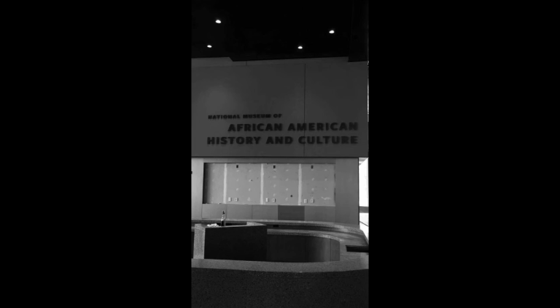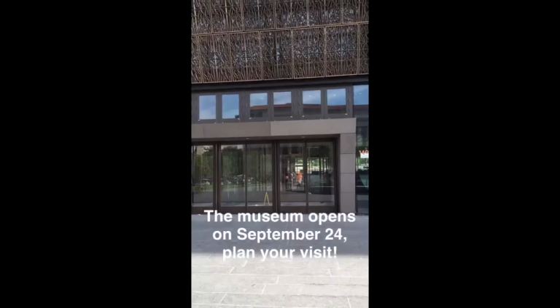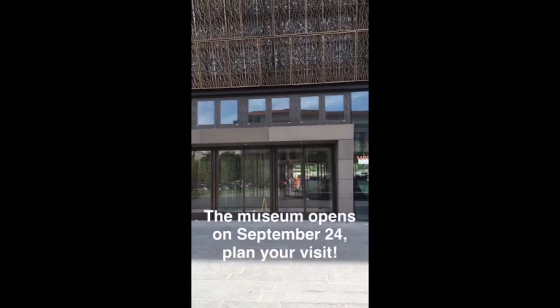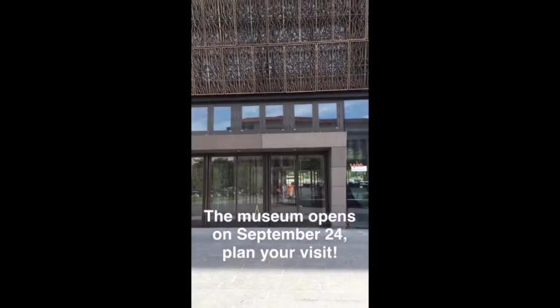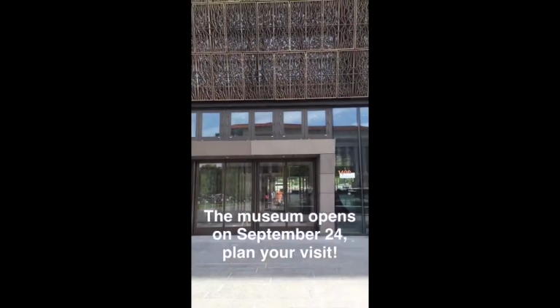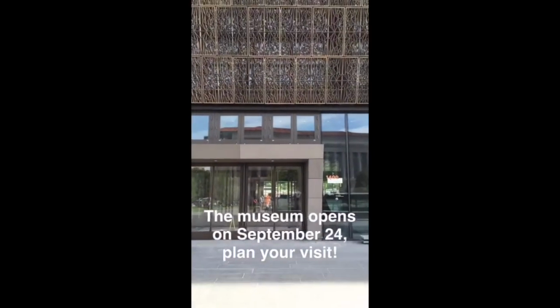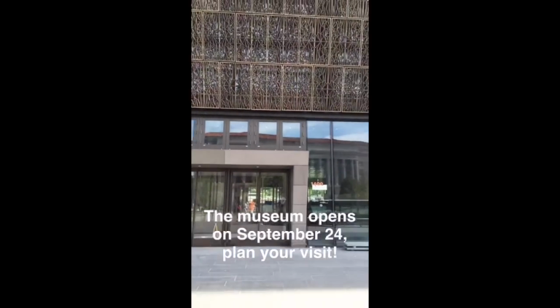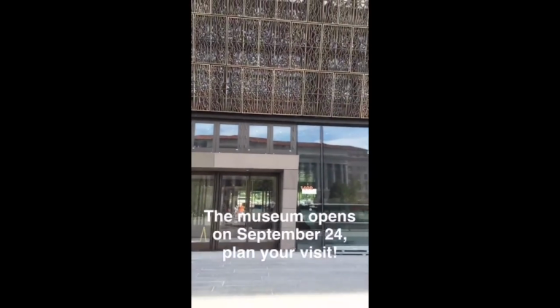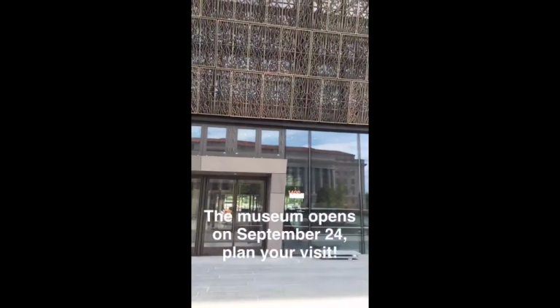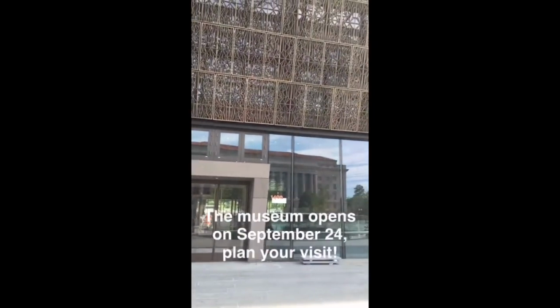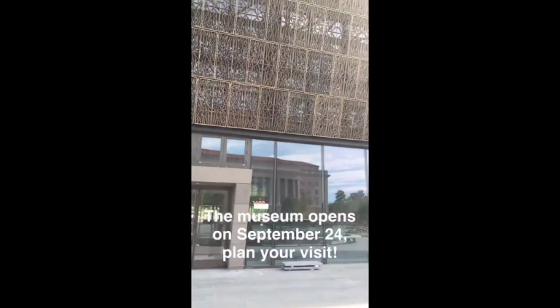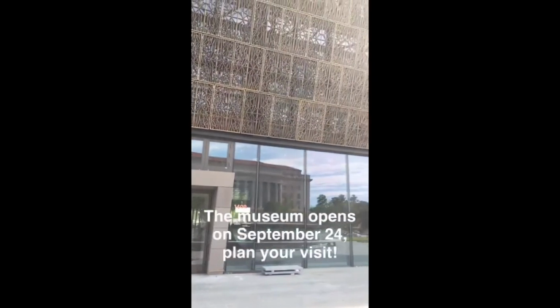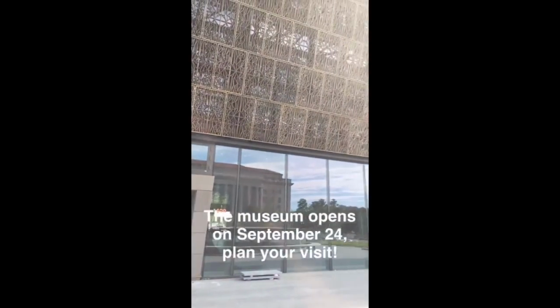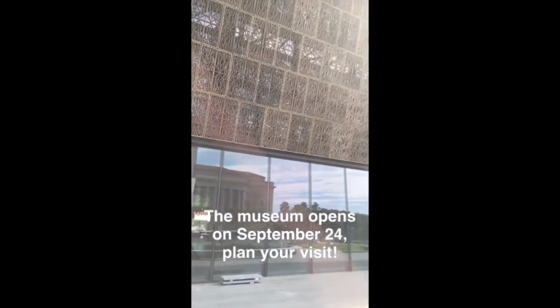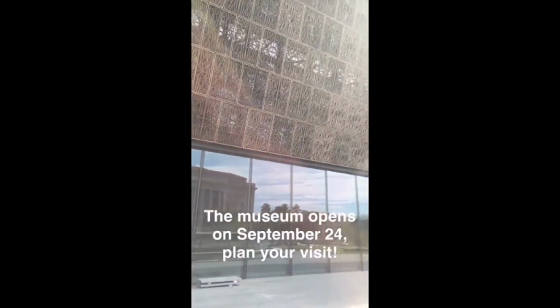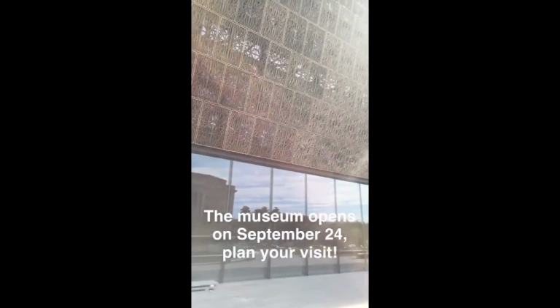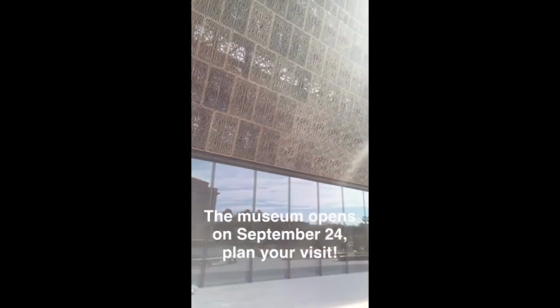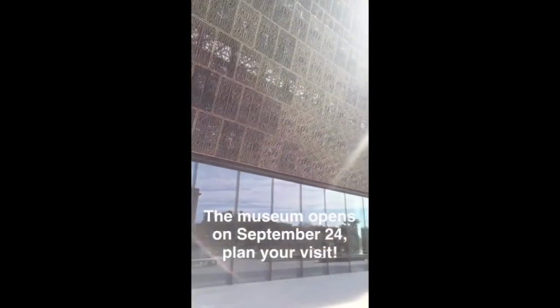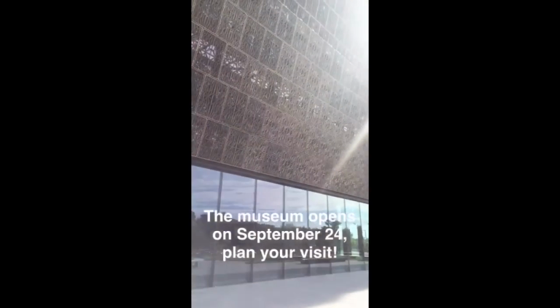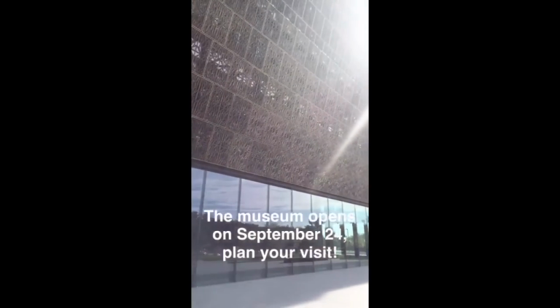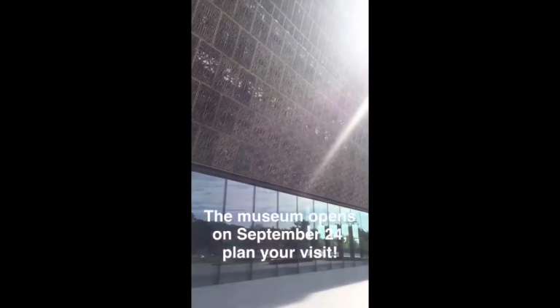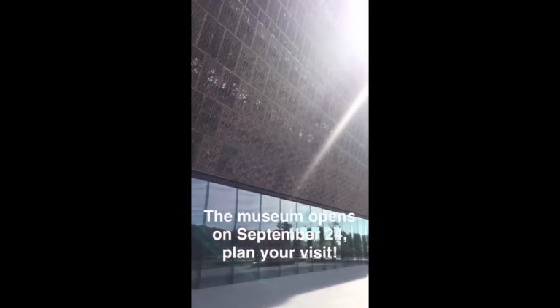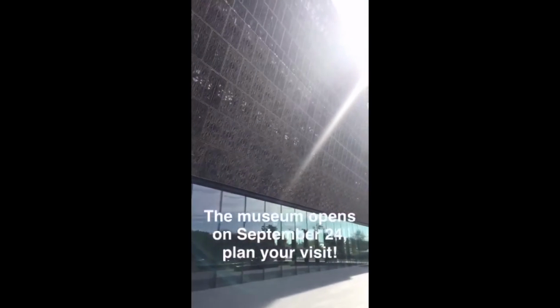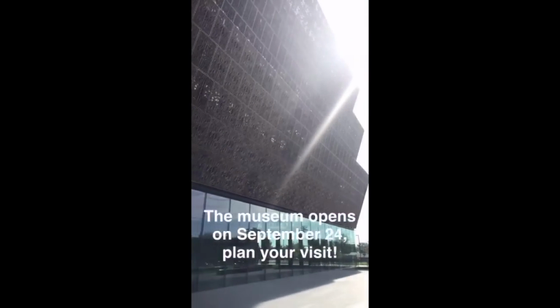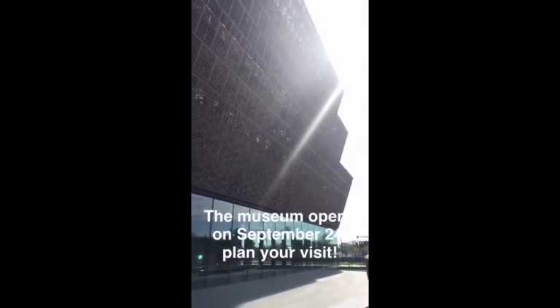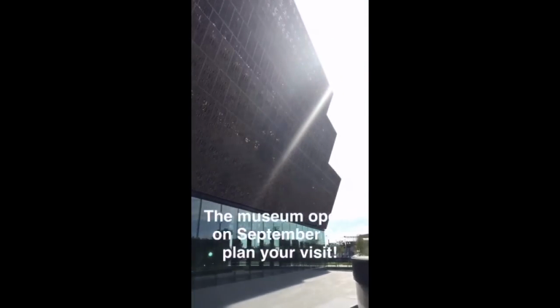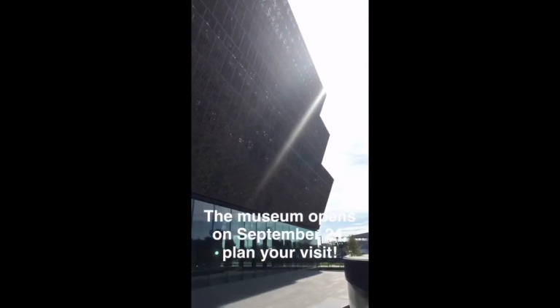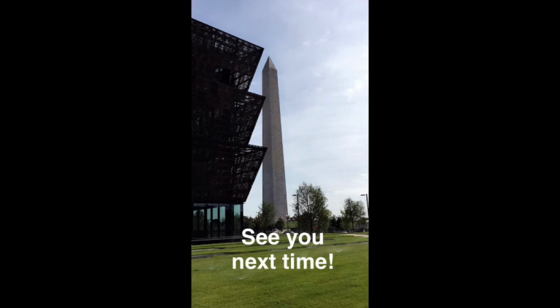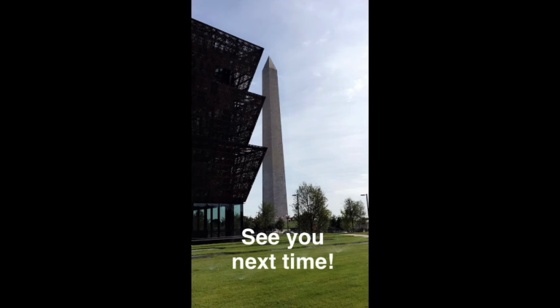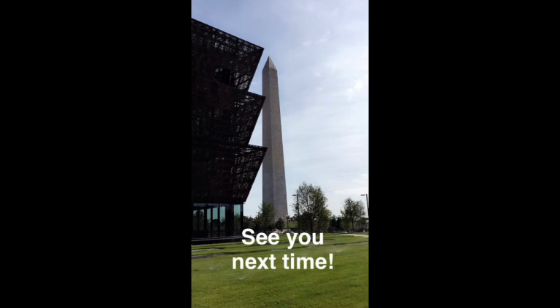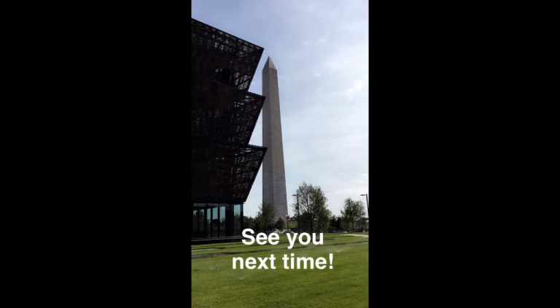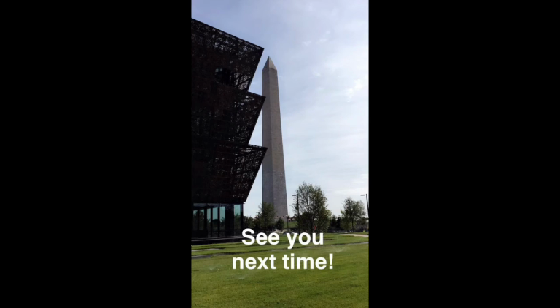The museum opens on September 24, so plan your visit. See you next time!